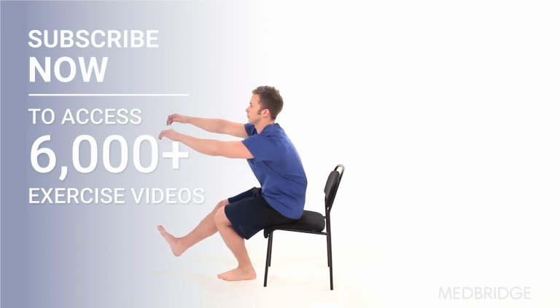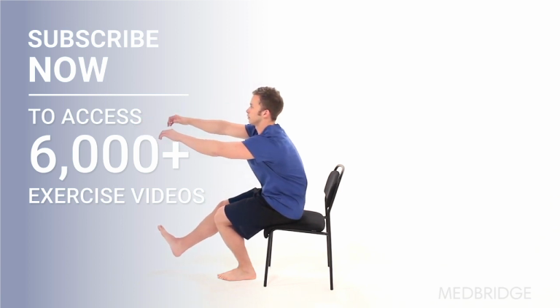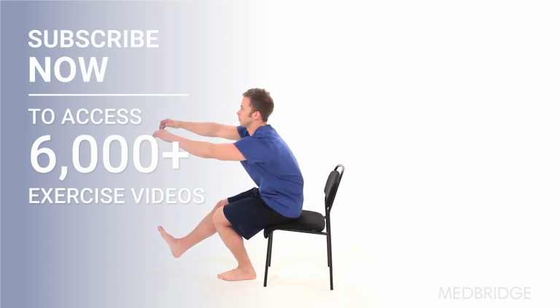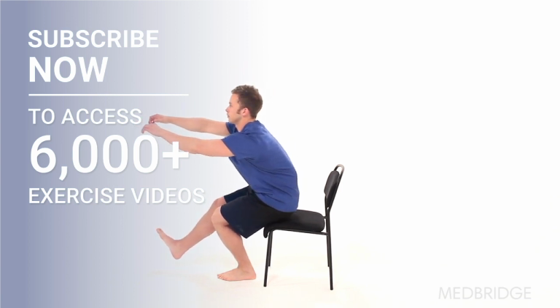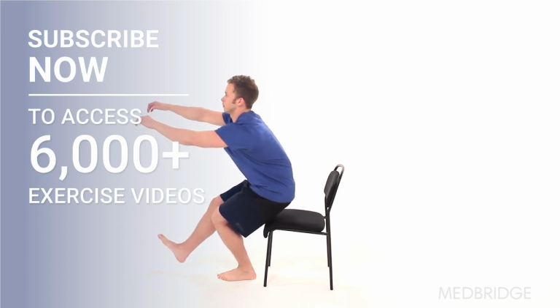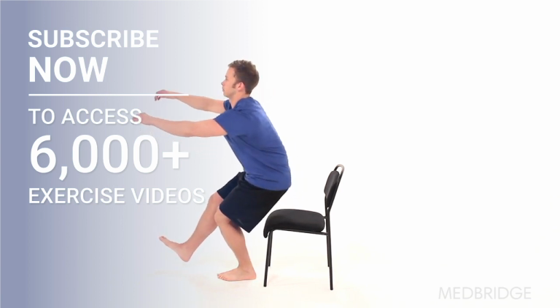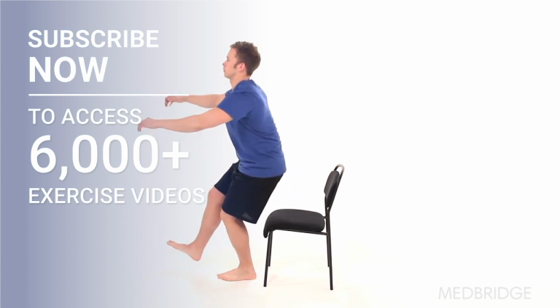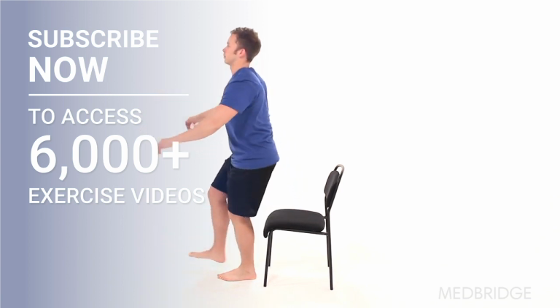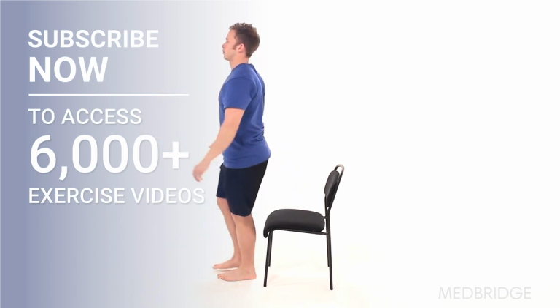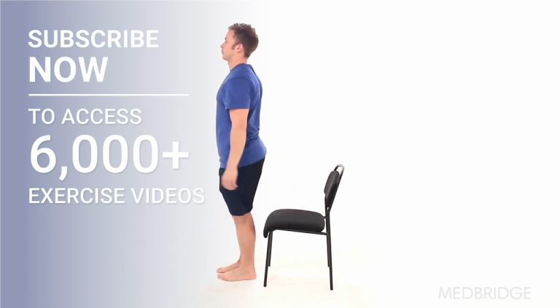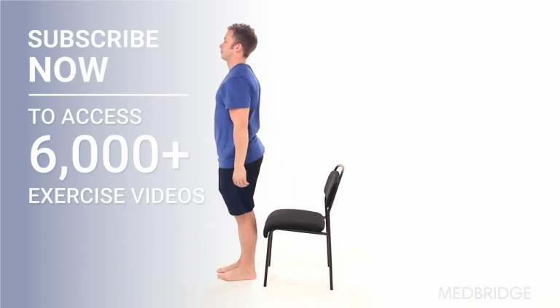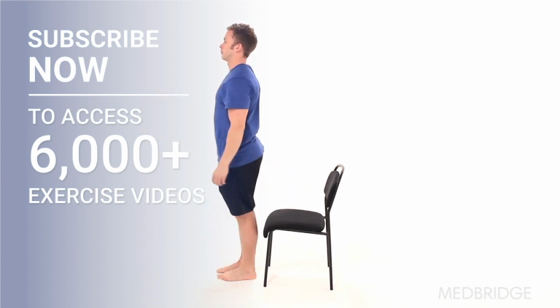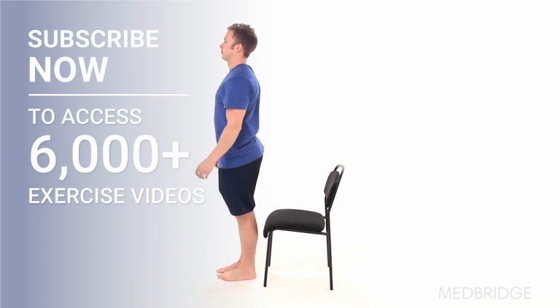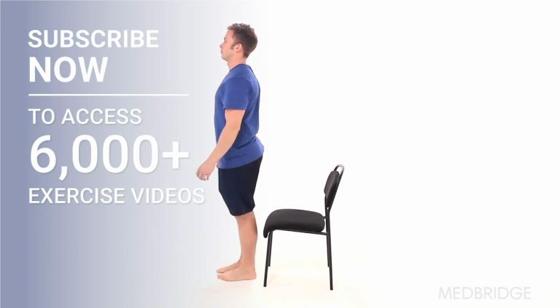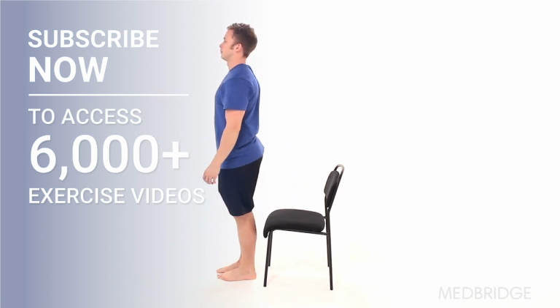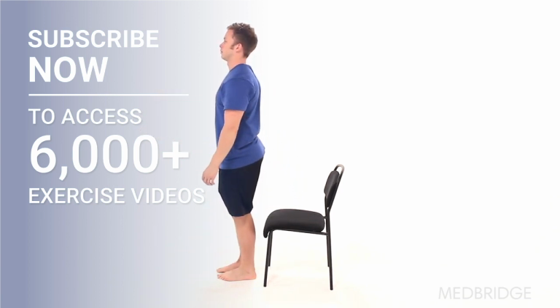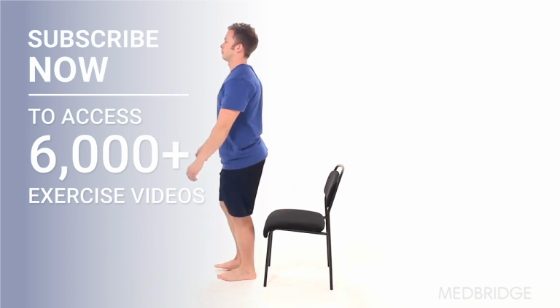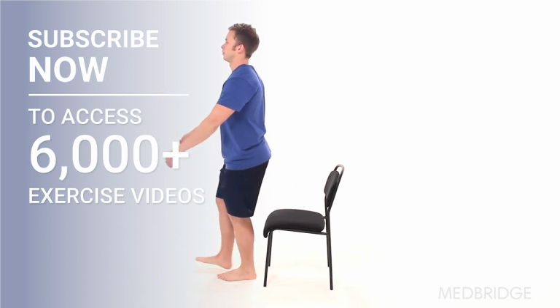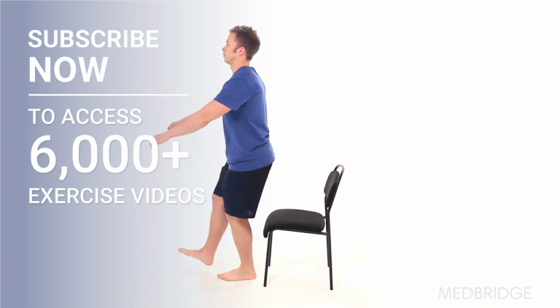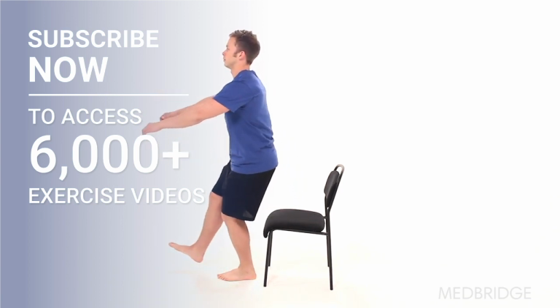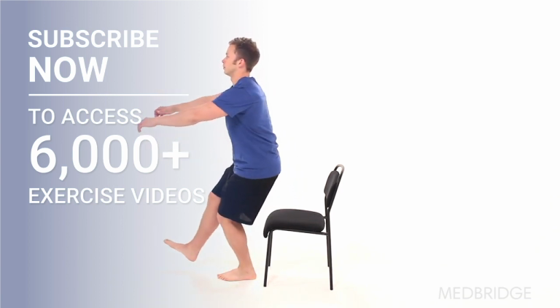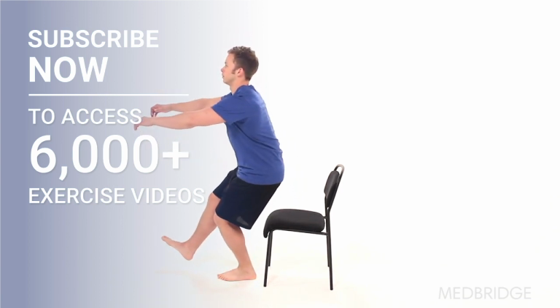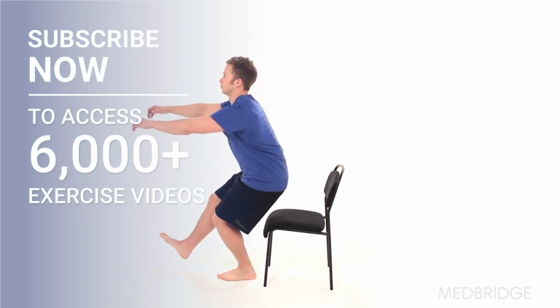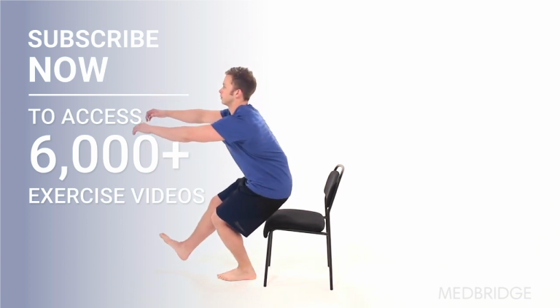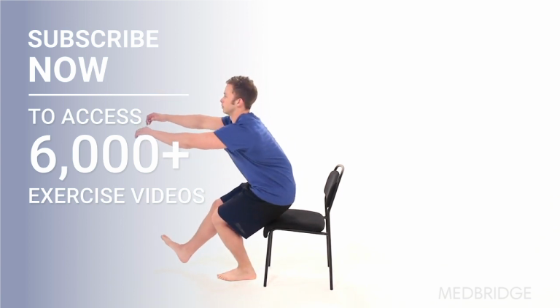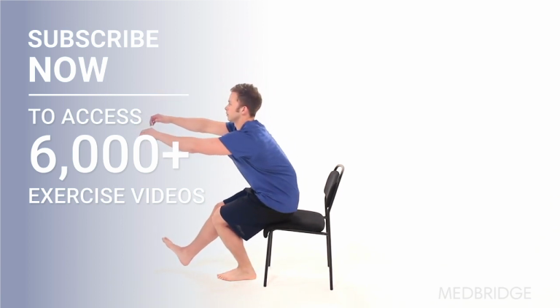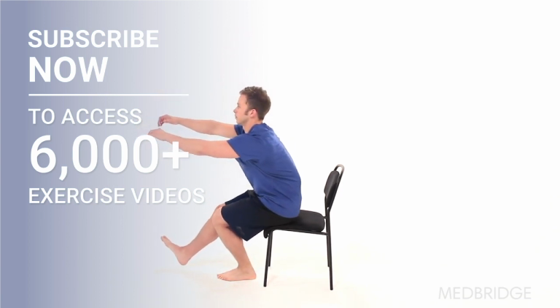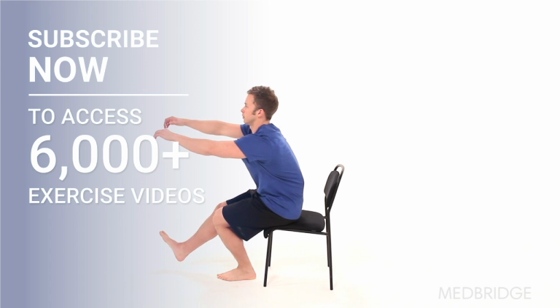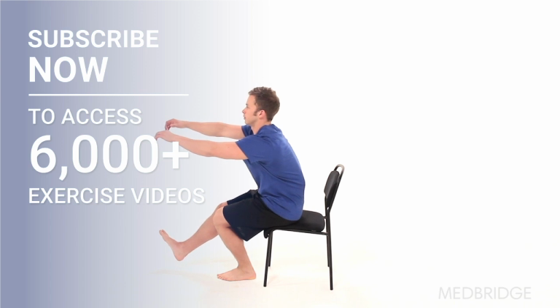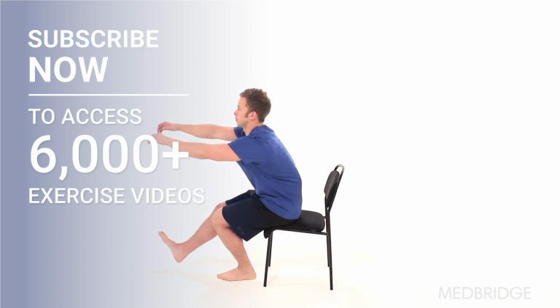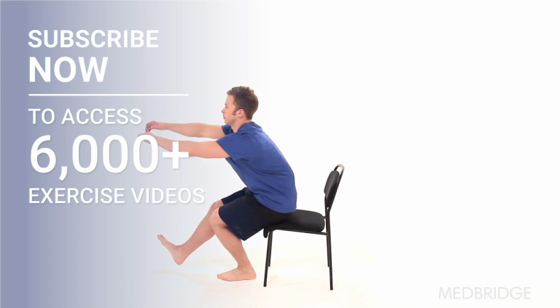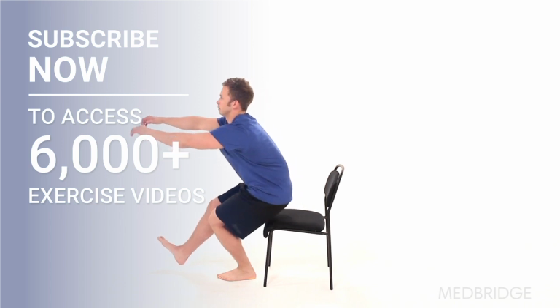Make sure to maintain your balance during the exercise and do not let your knee bend forward past your toes.